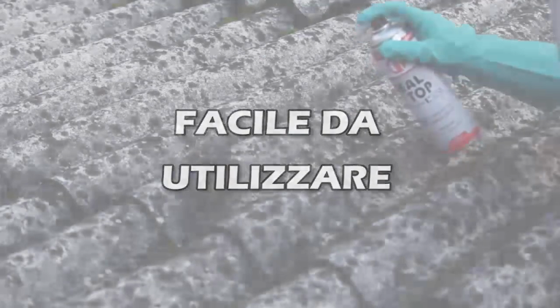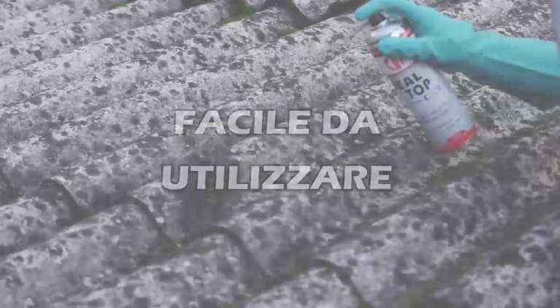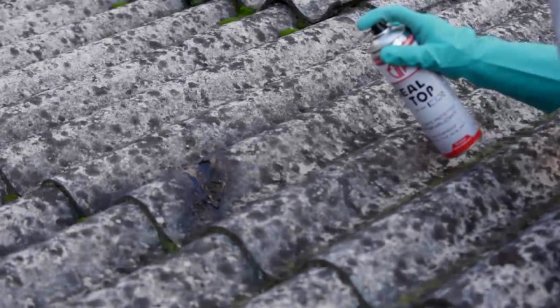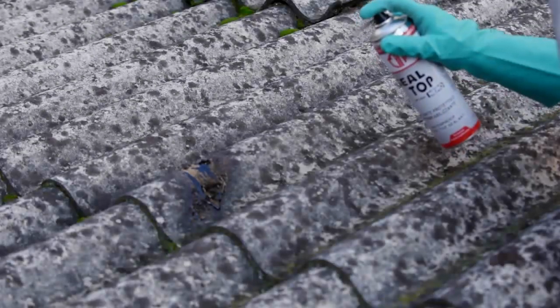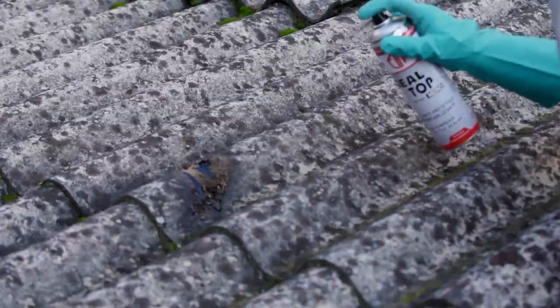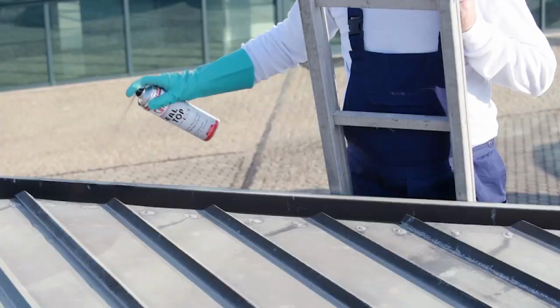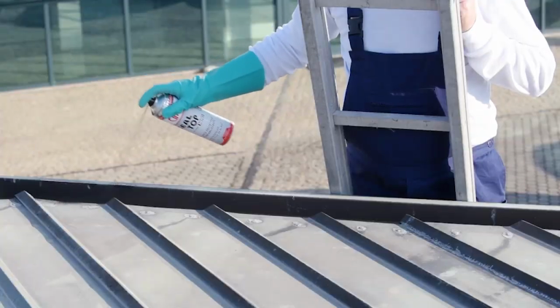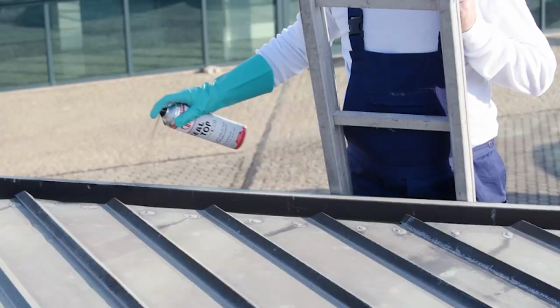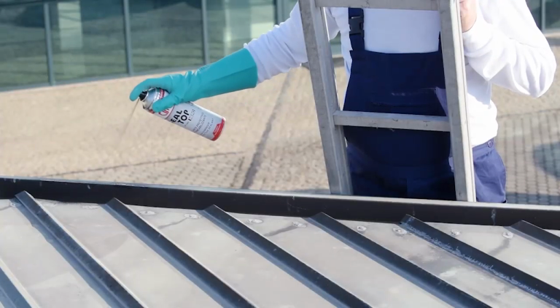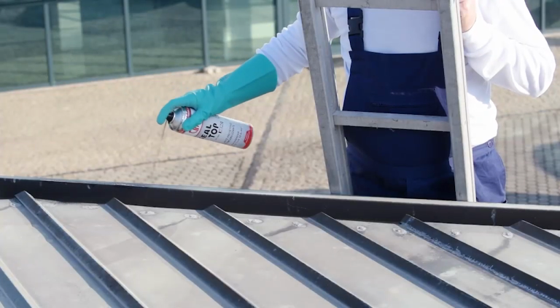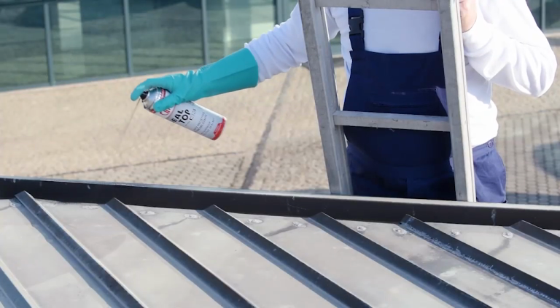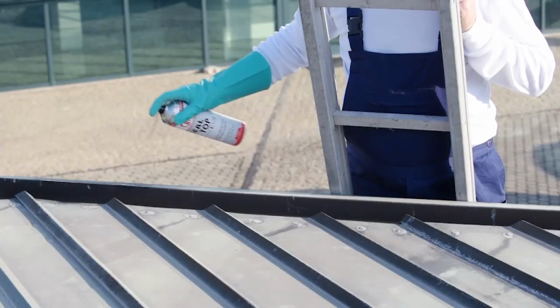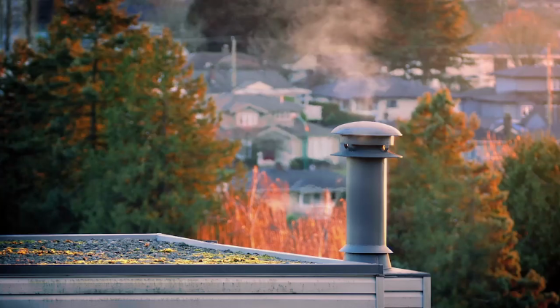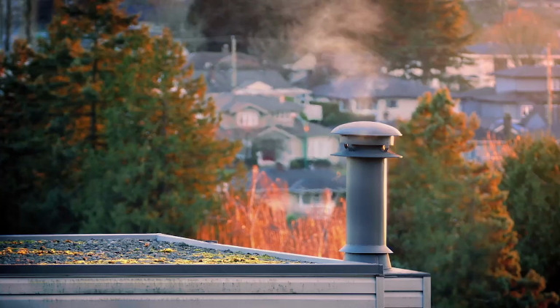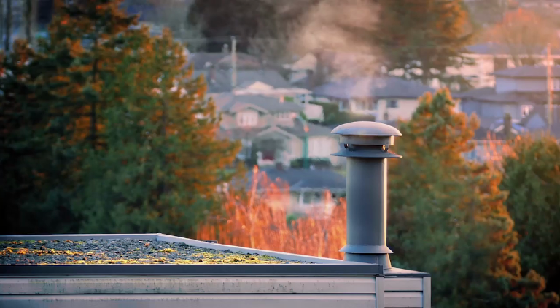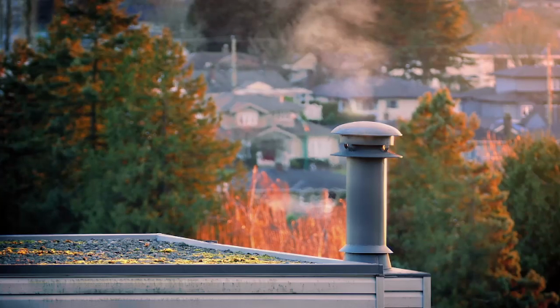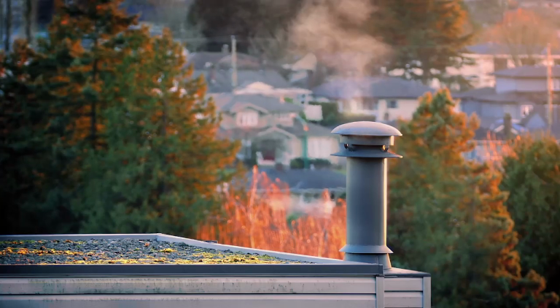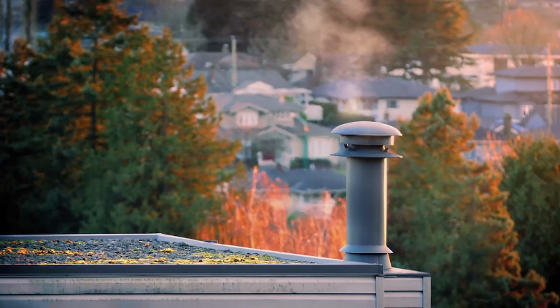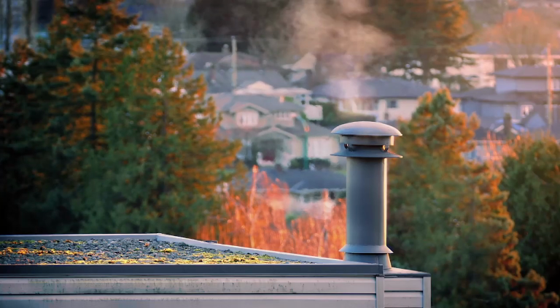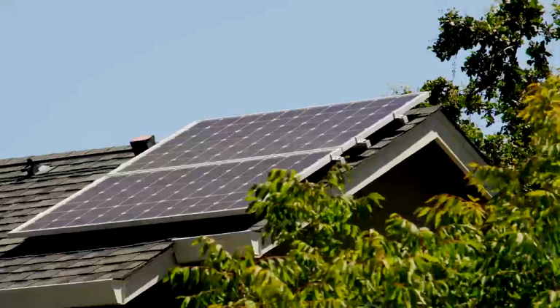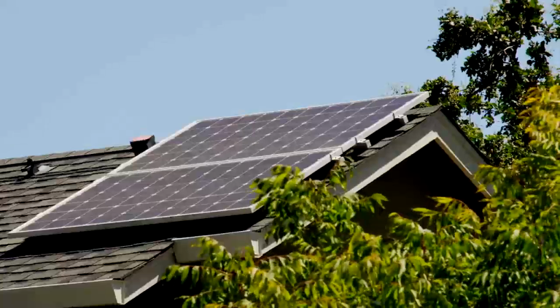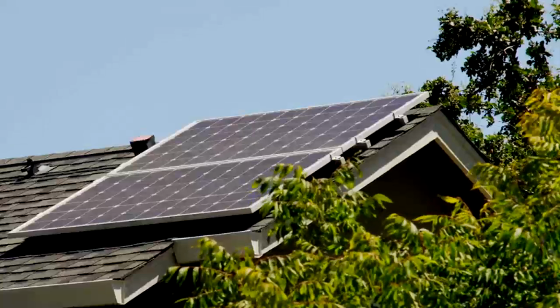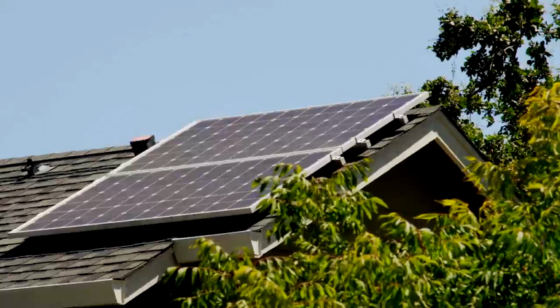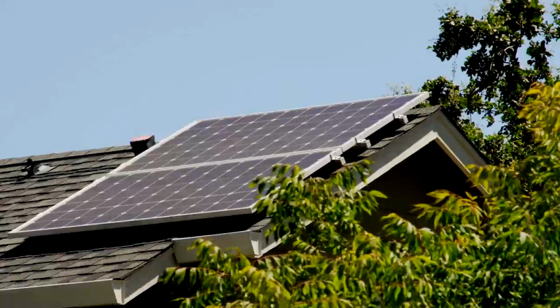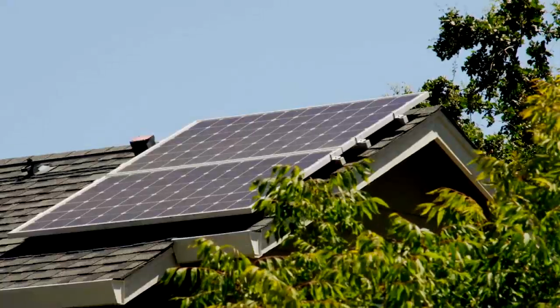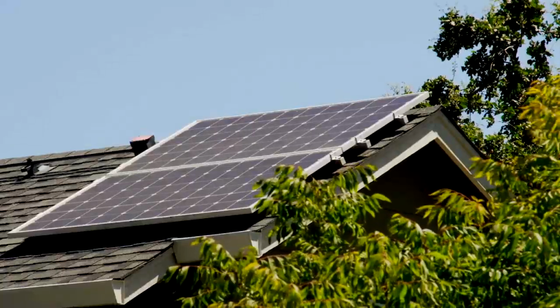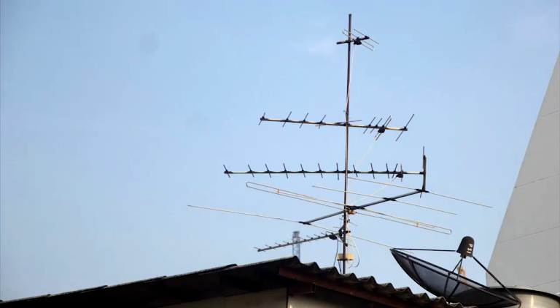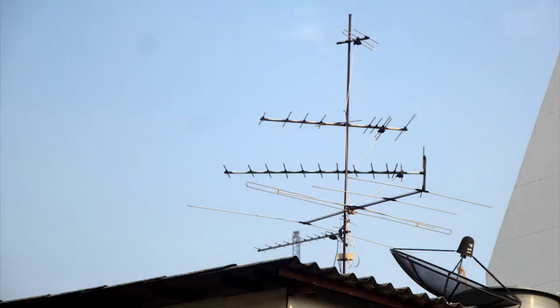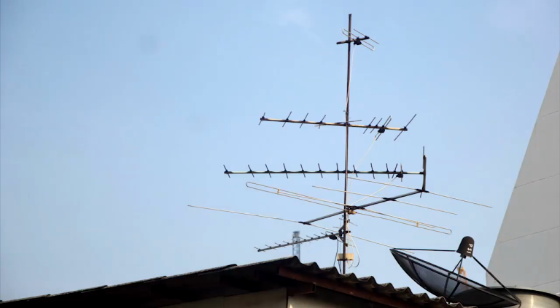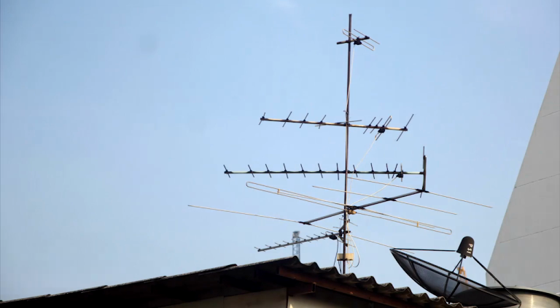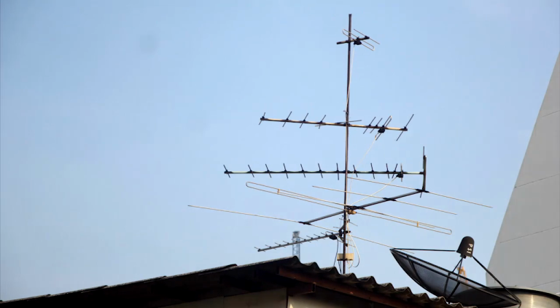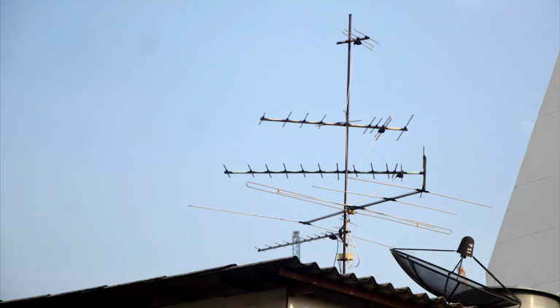Siltop, utilissimo durante l'installazione di canne fumarie, pannelli solari, parabole ed antenne.